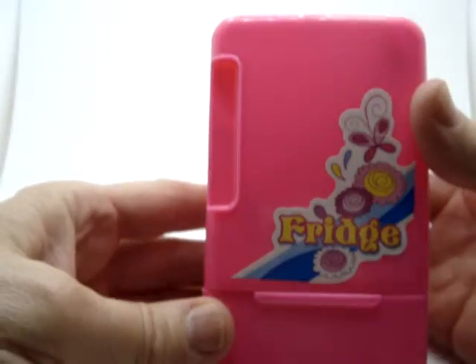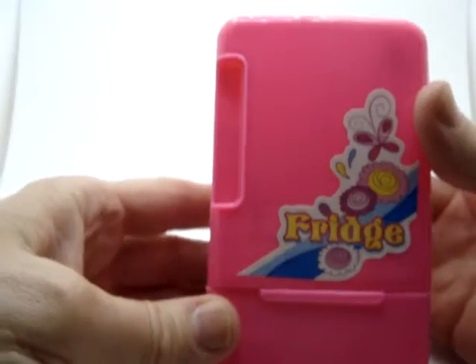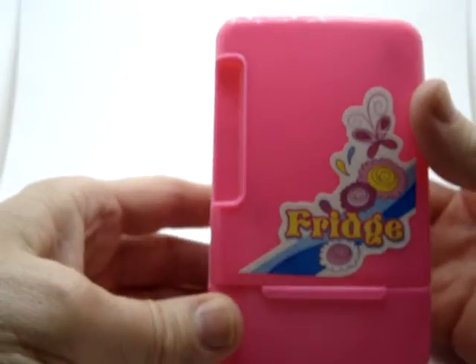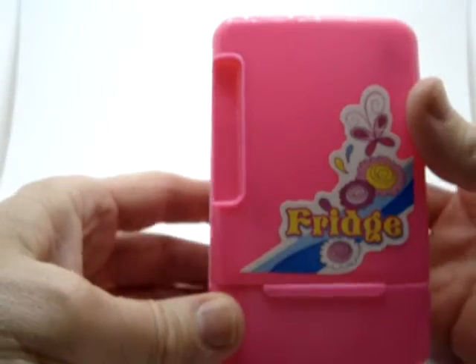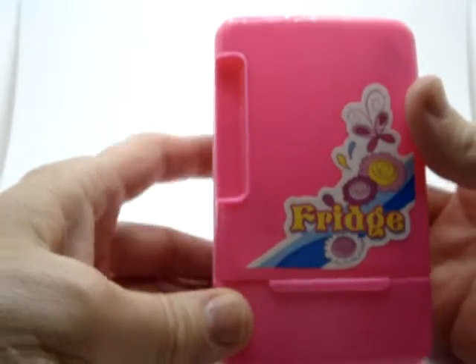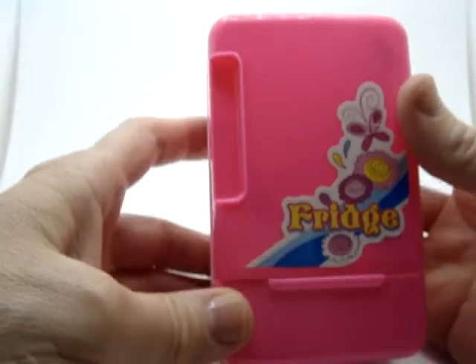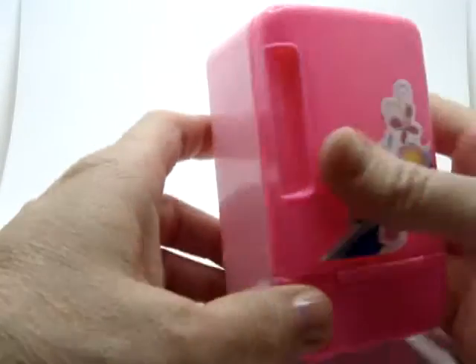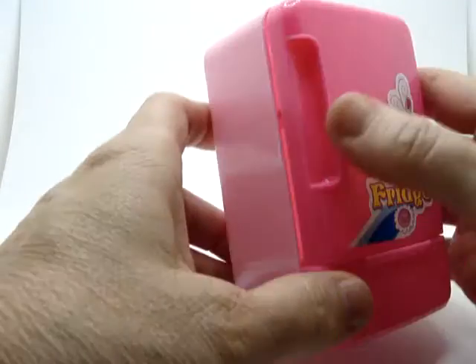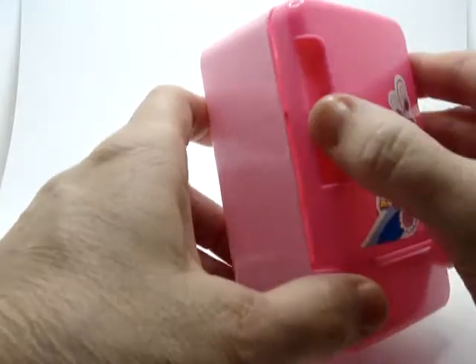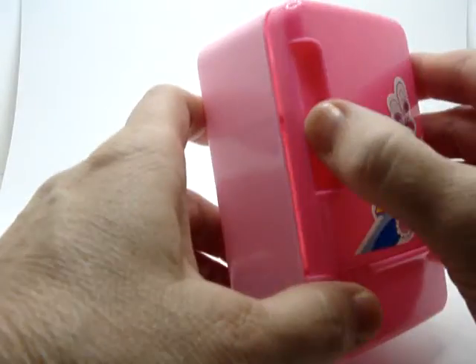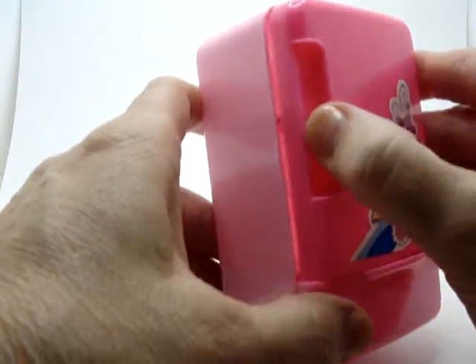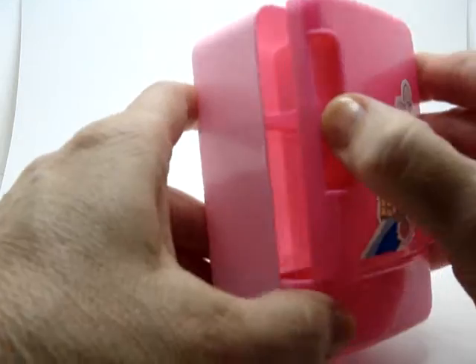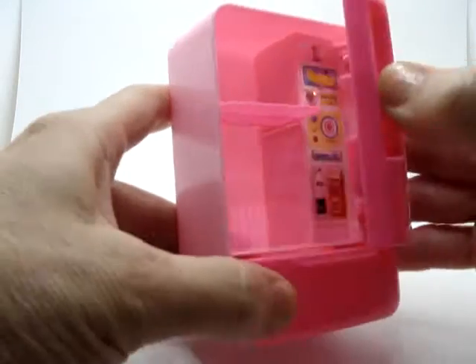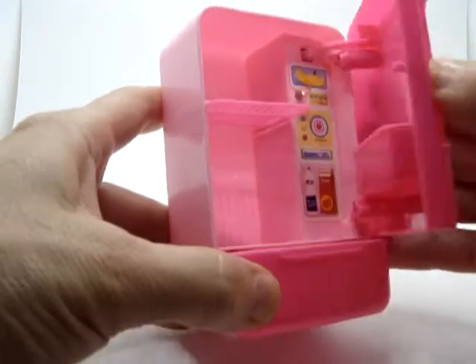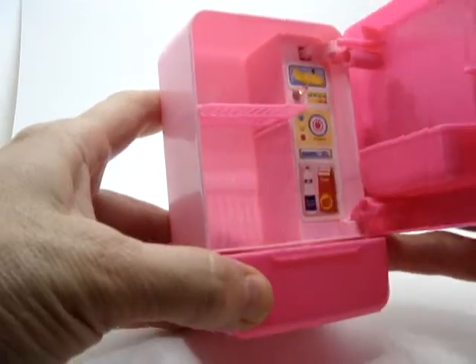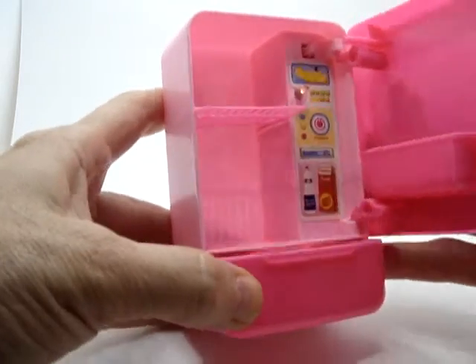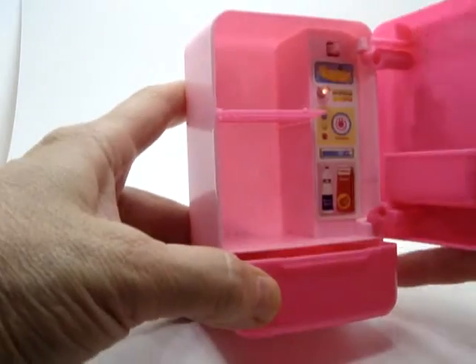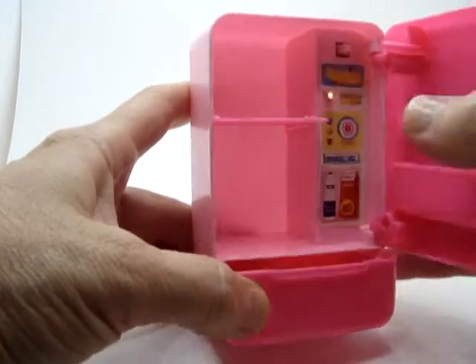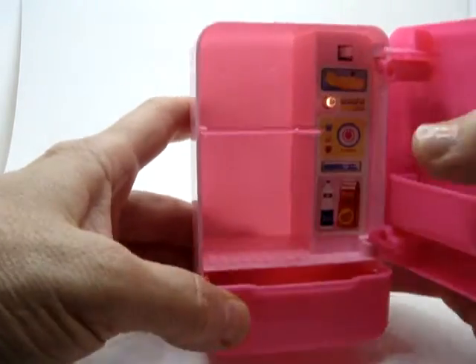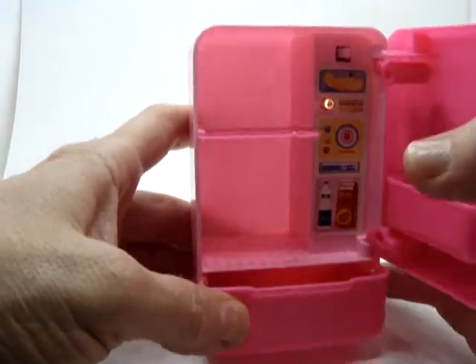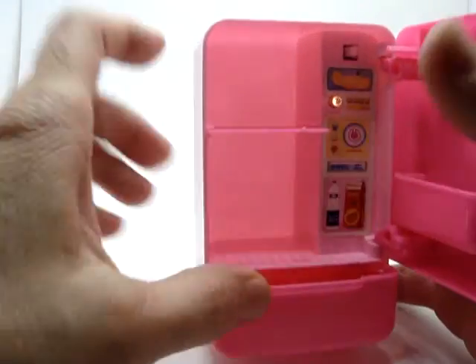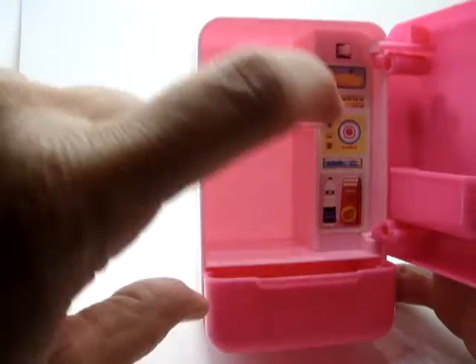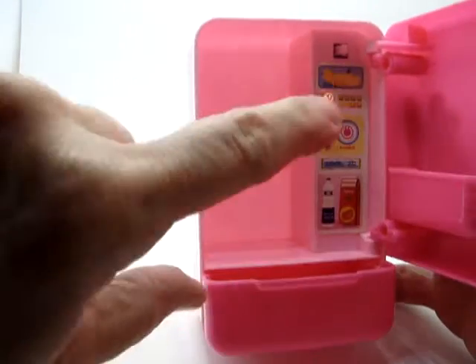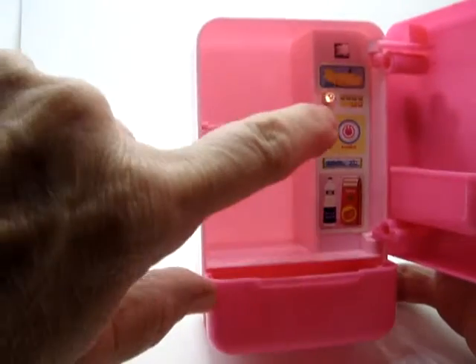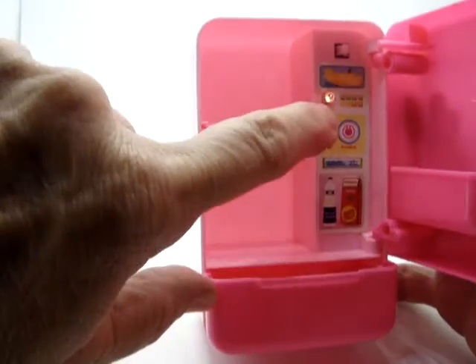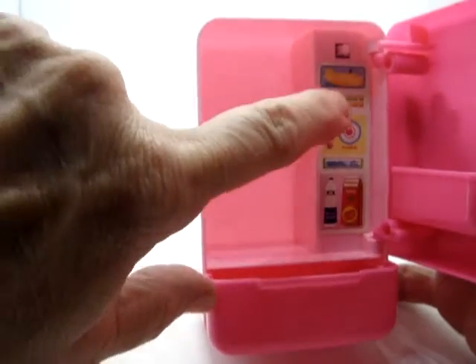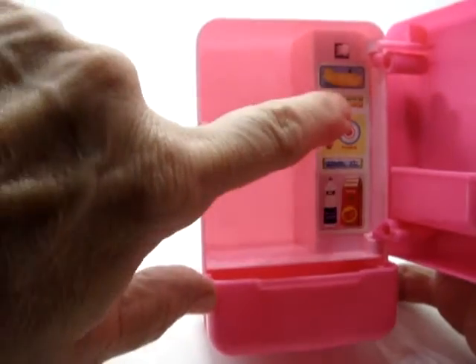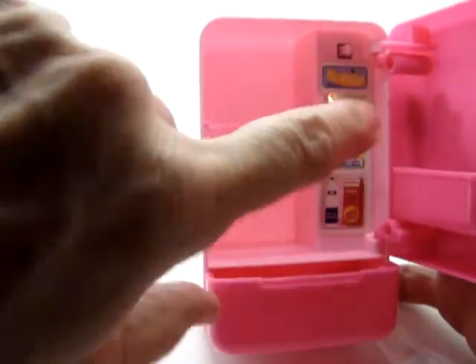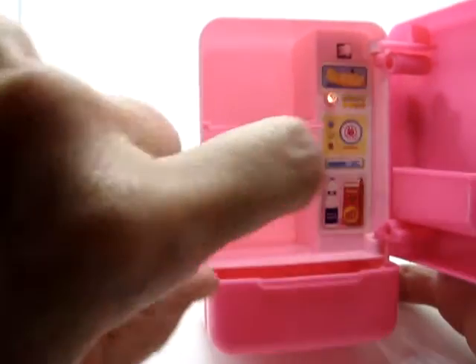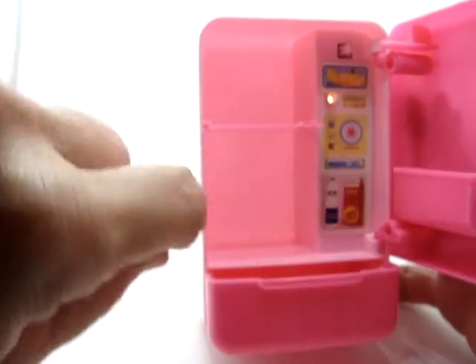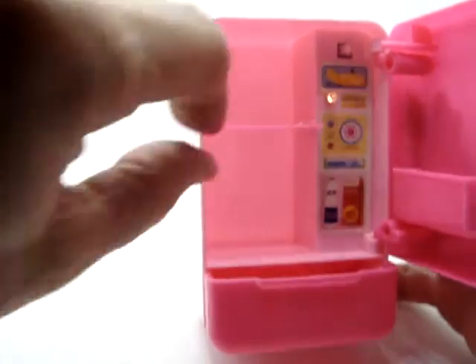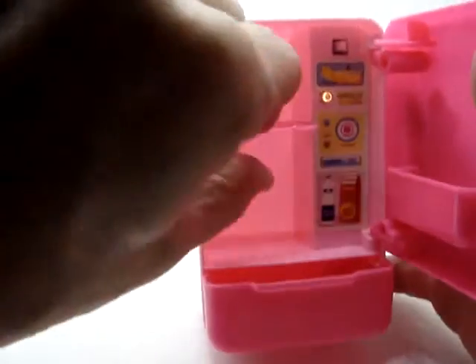This is the cutest little fridge. You open the door, and that's what the battery does — it turns this light on.